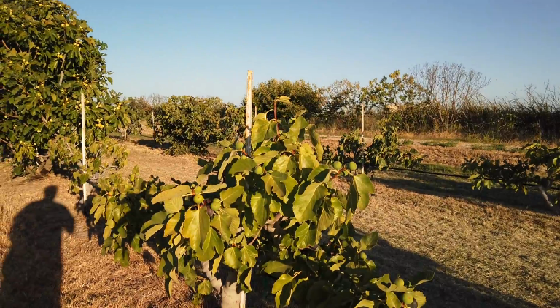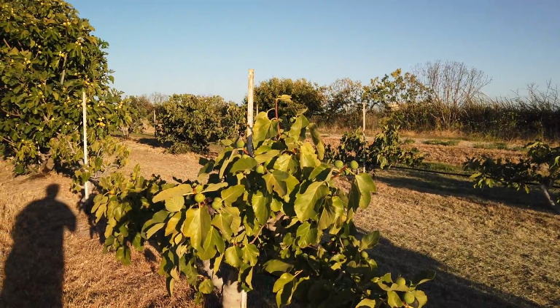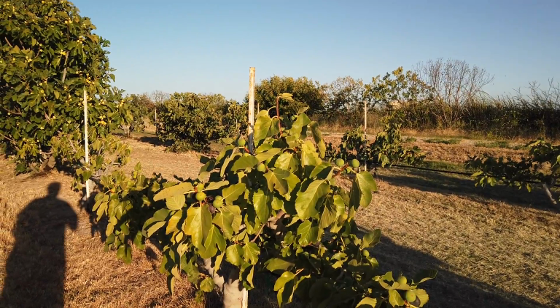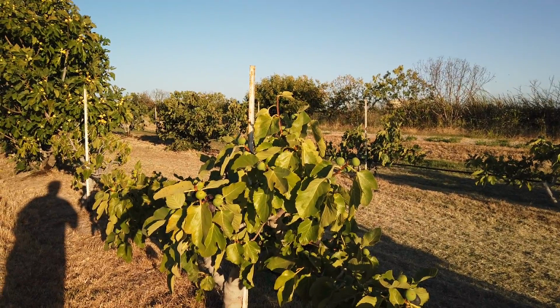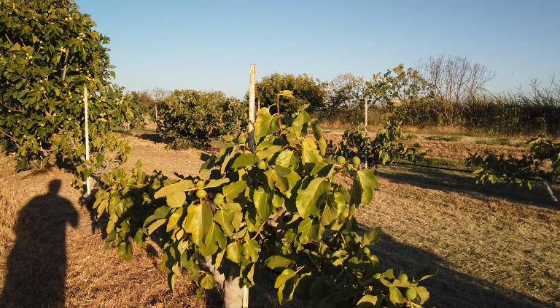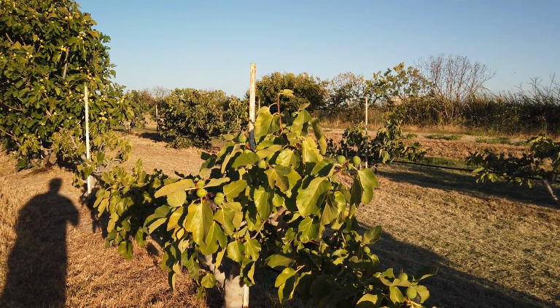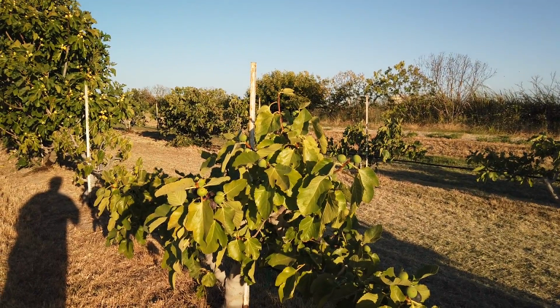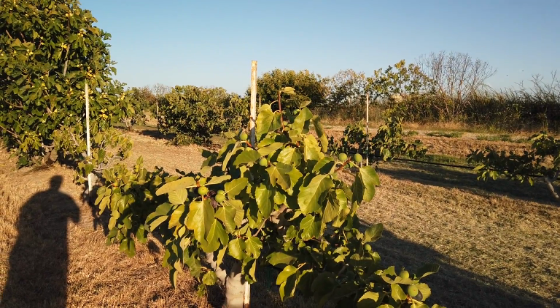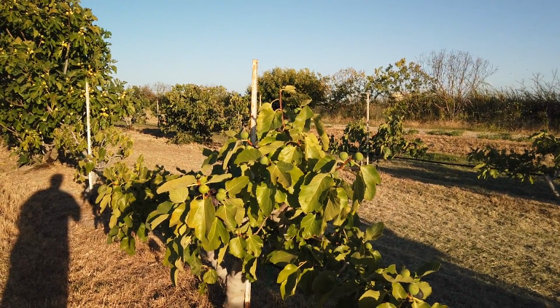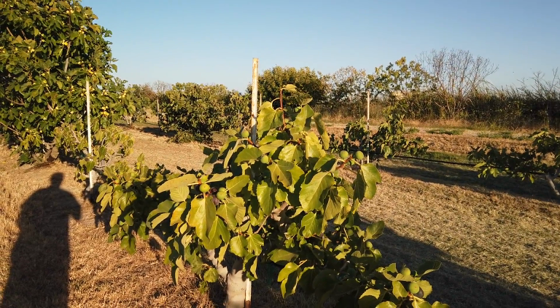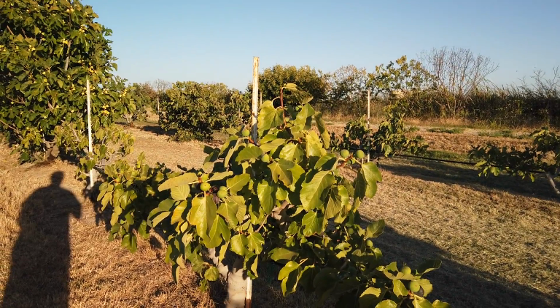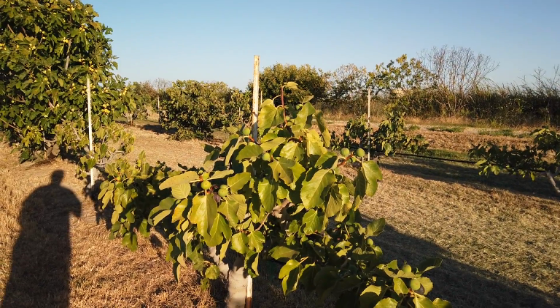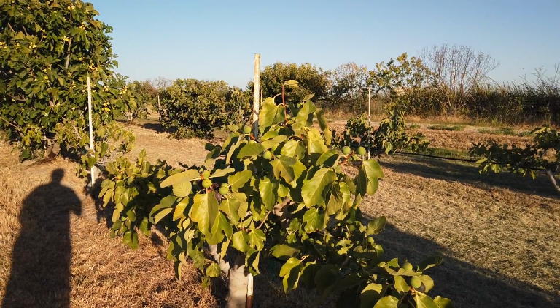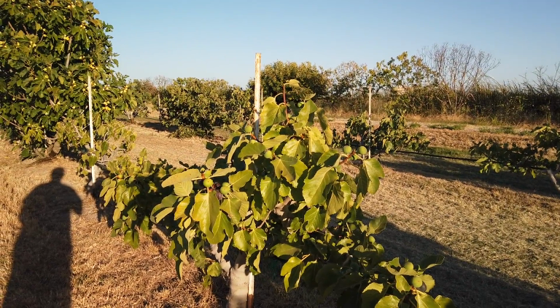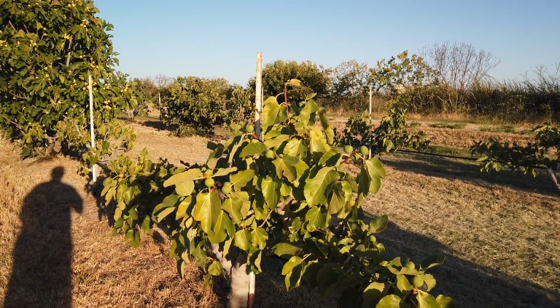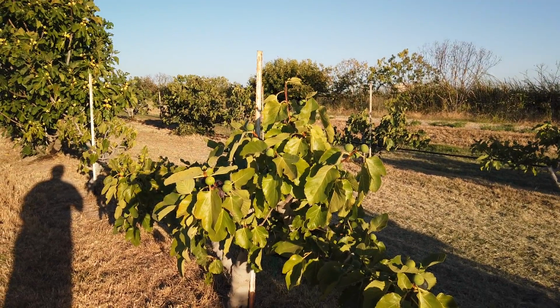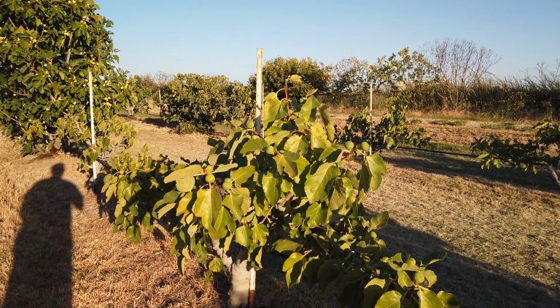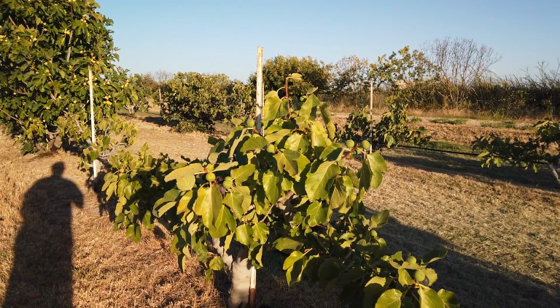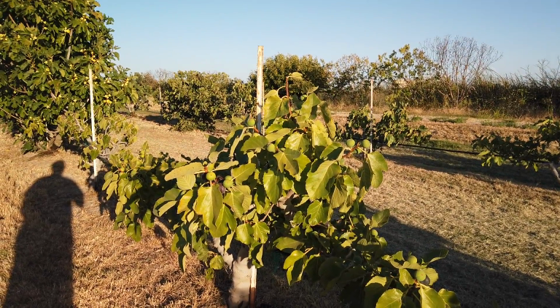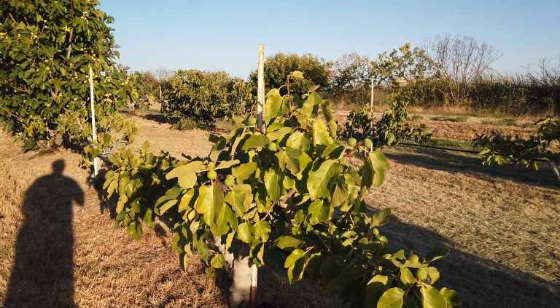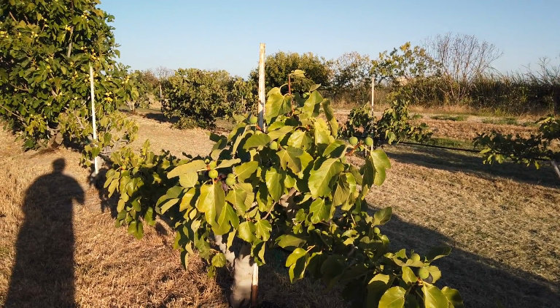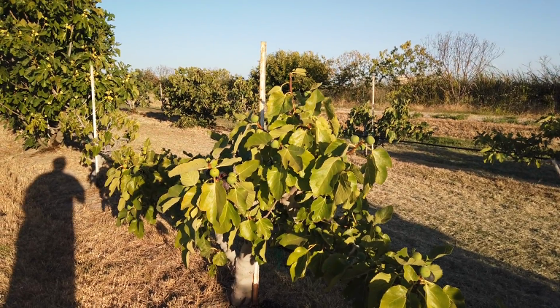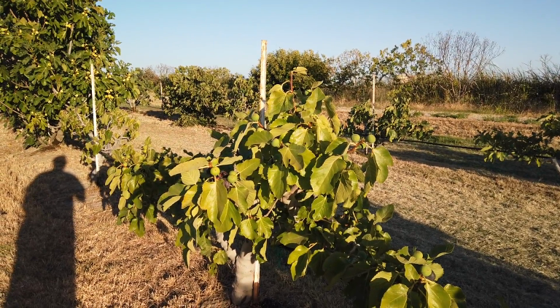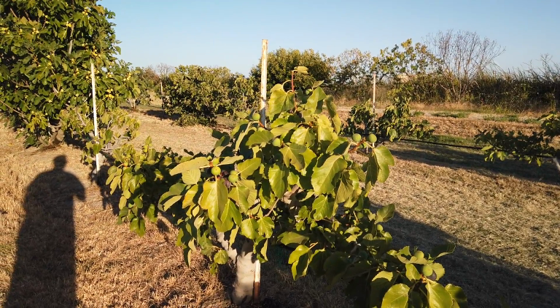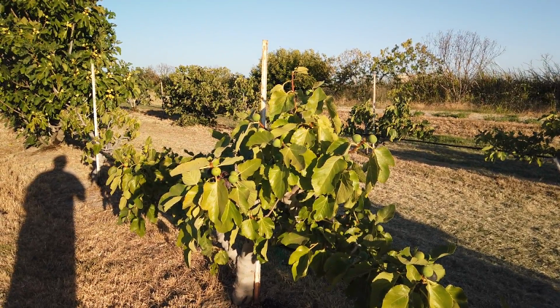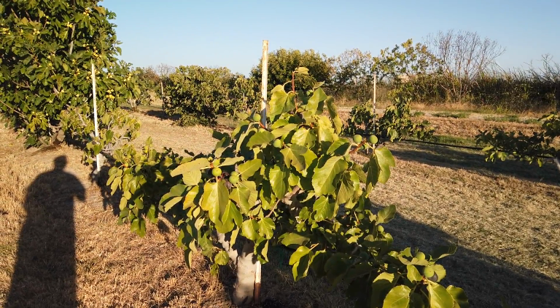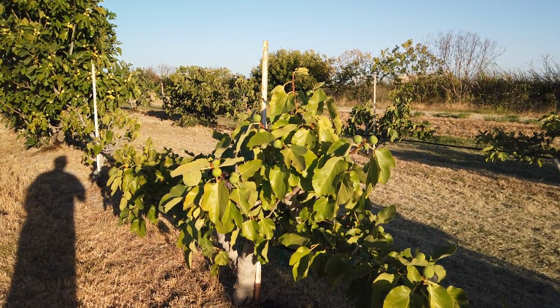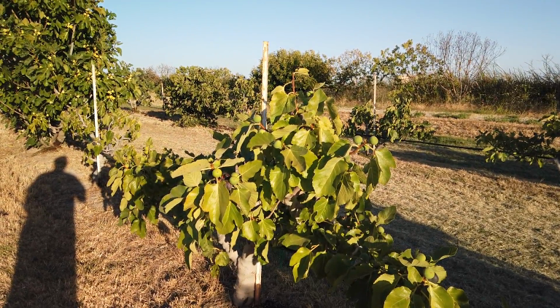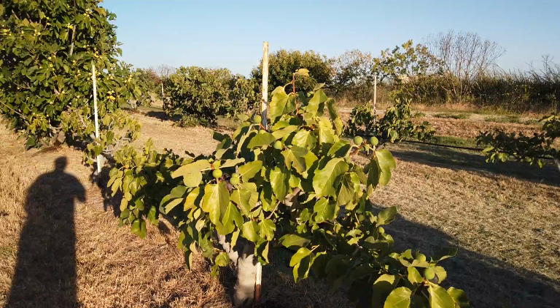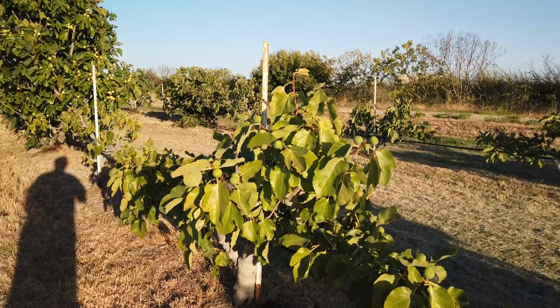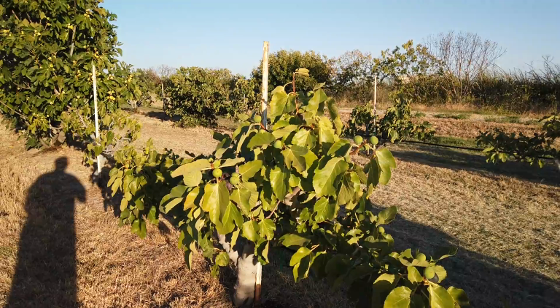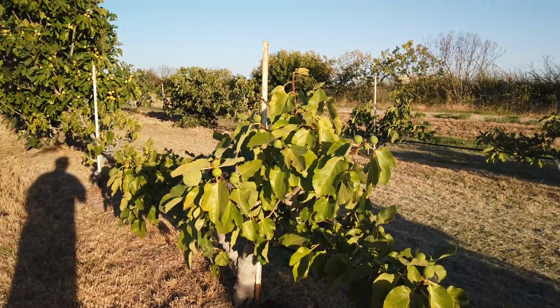Good evening Figaholic friends. This tree here is Figopreto.